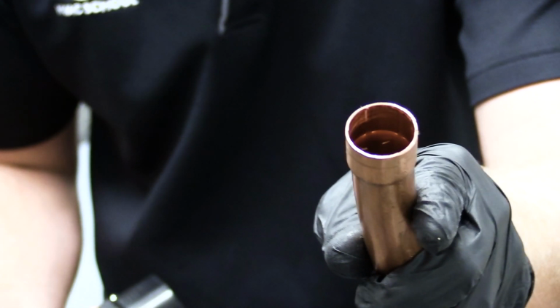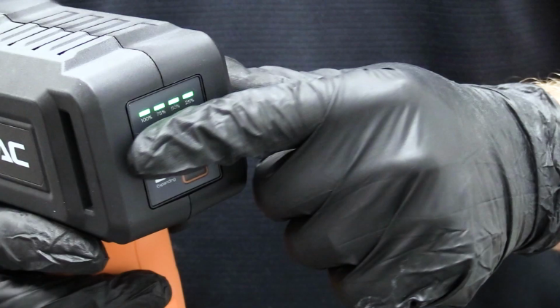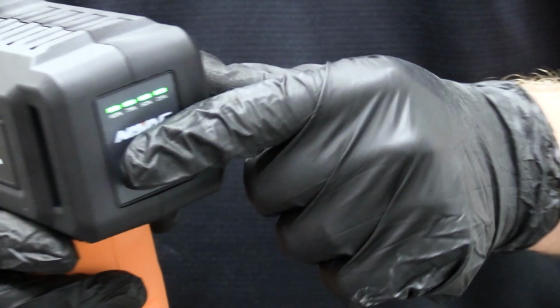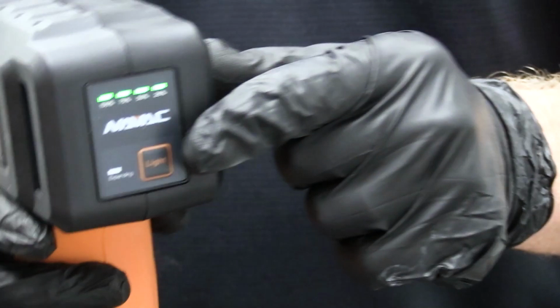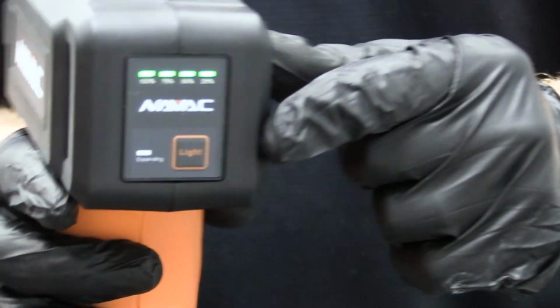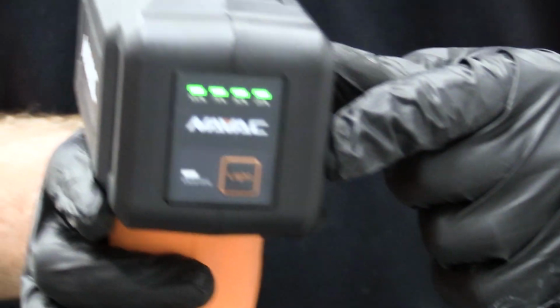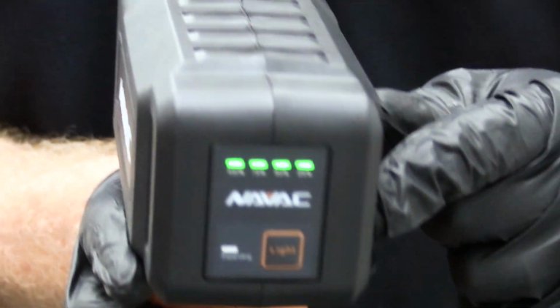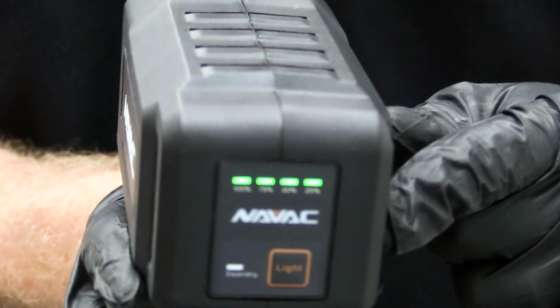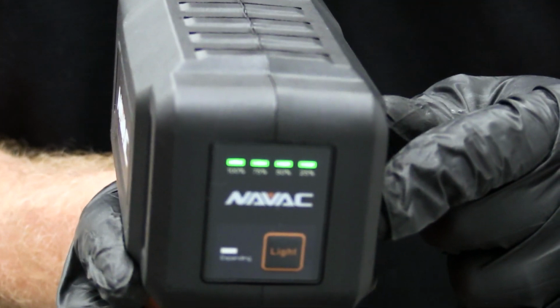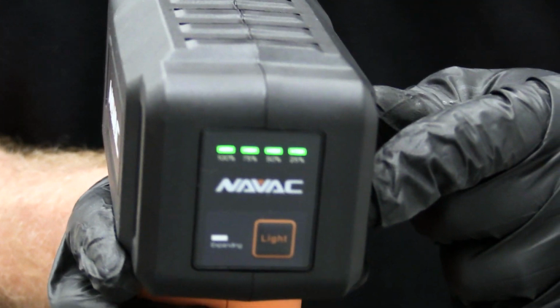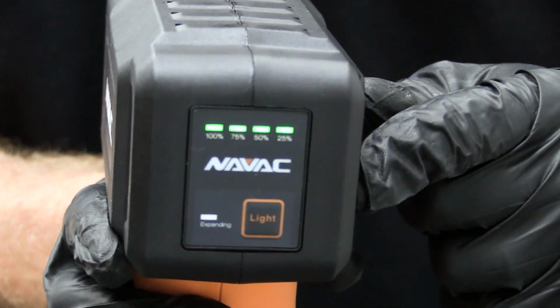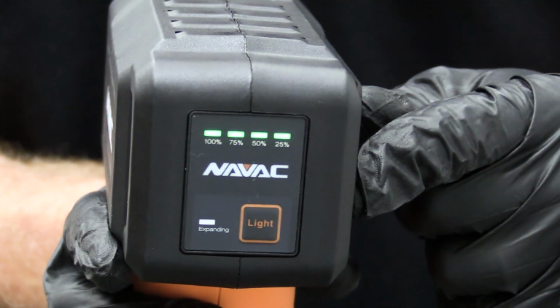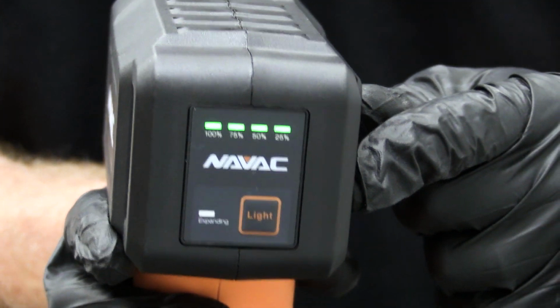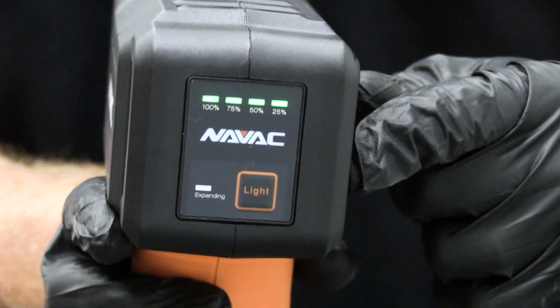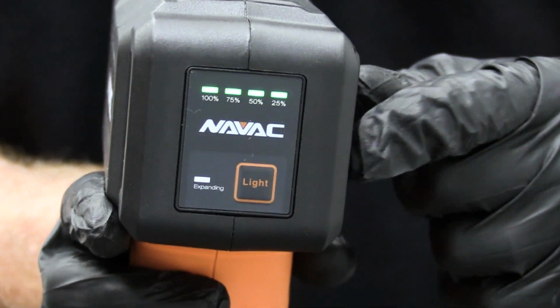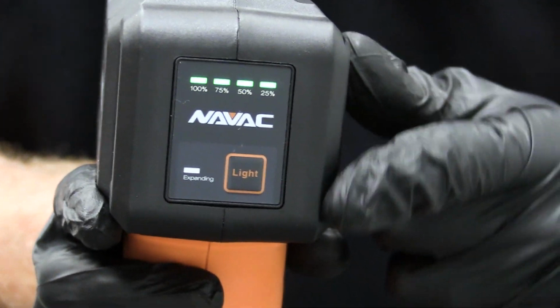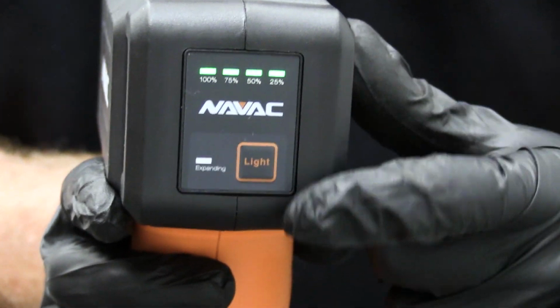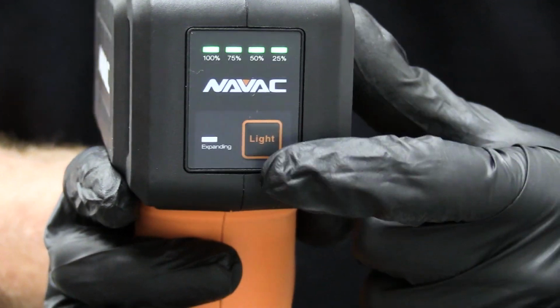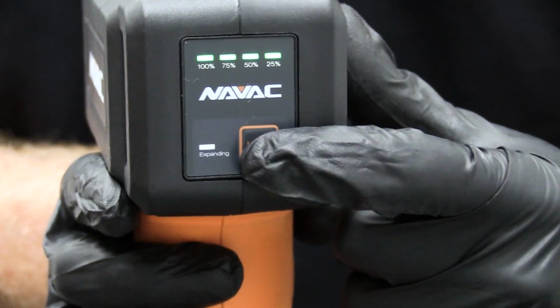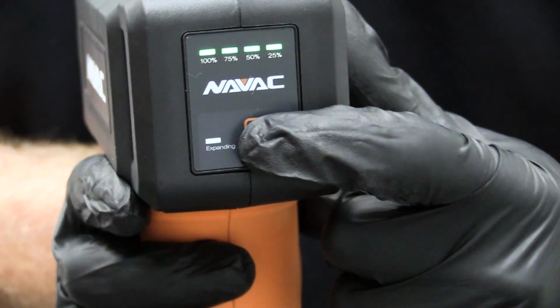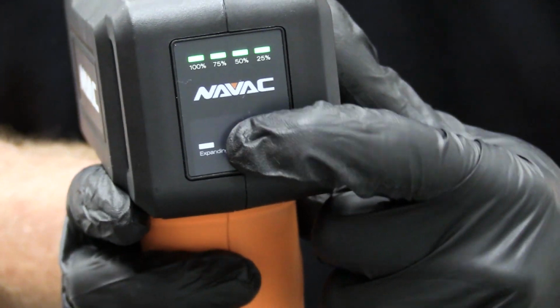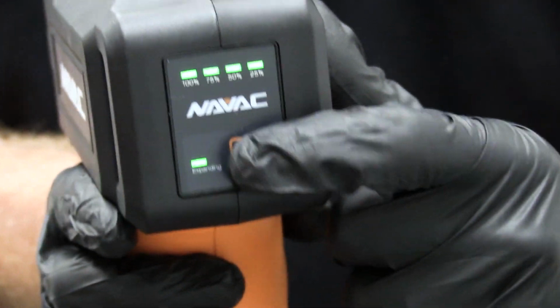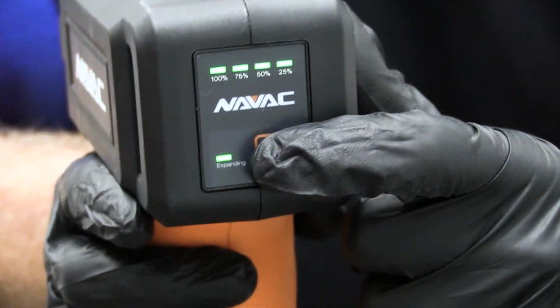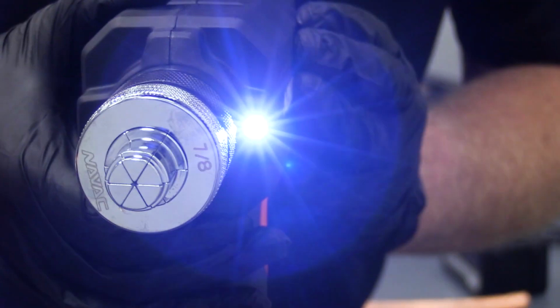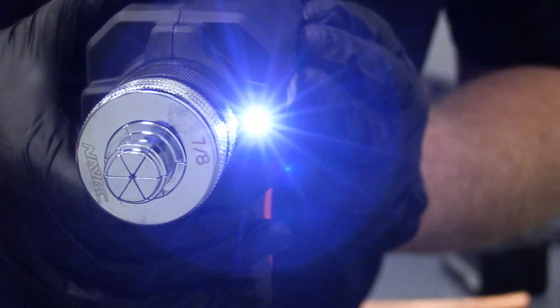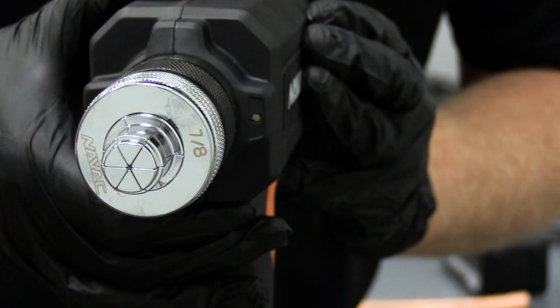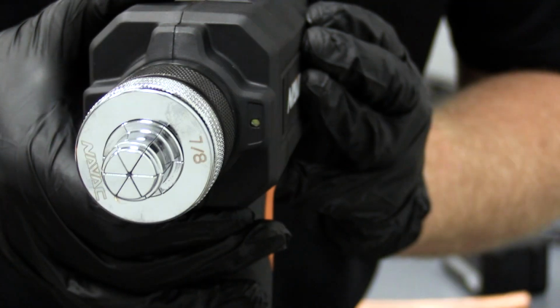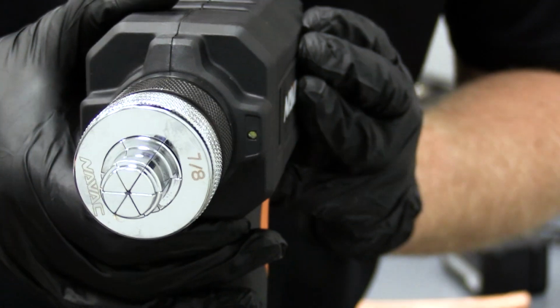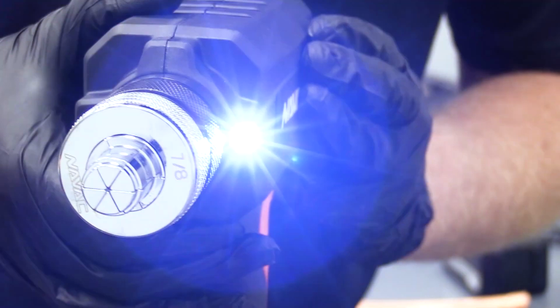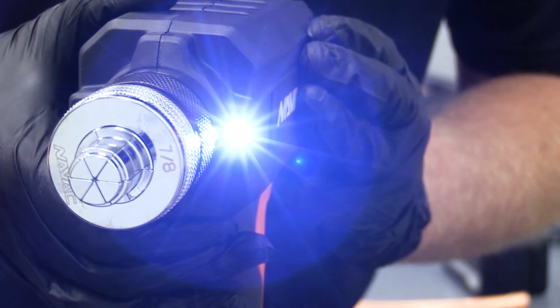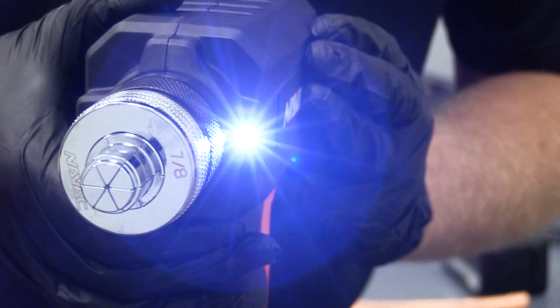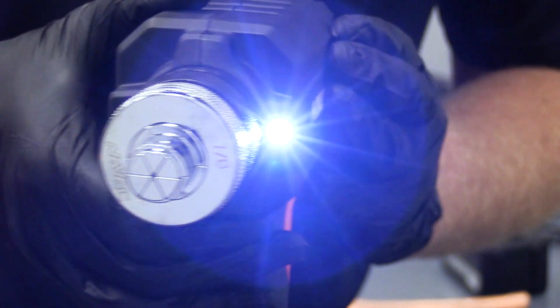You can also see the battery percentage on the back of the tool. It also has a built-in light for working in dark areas.